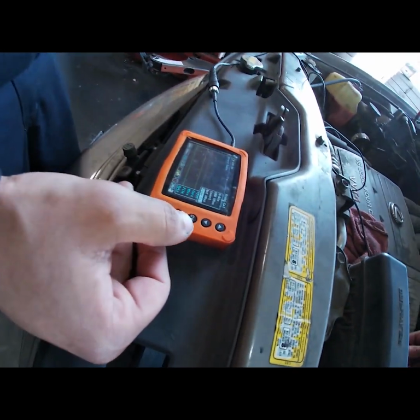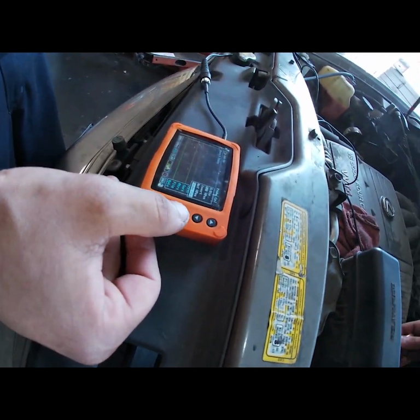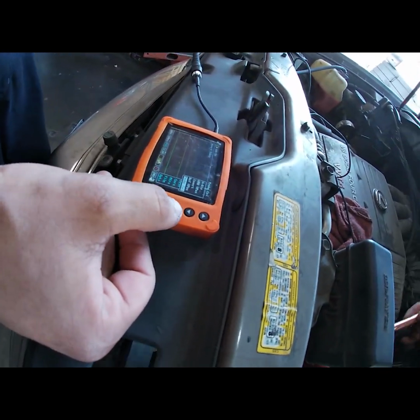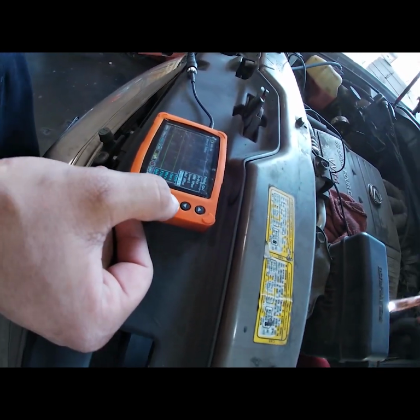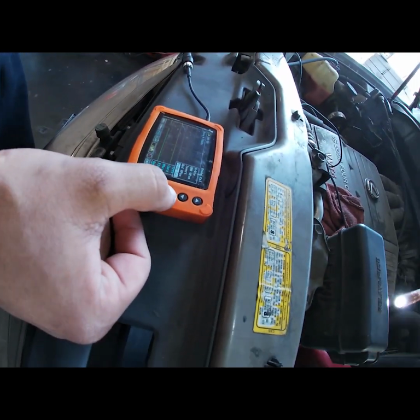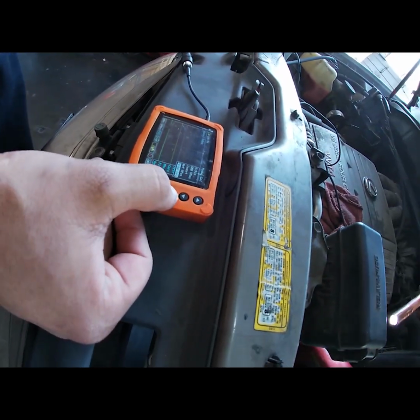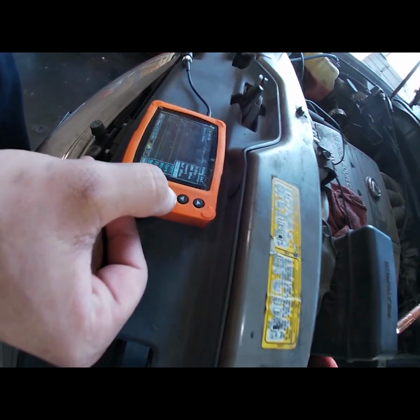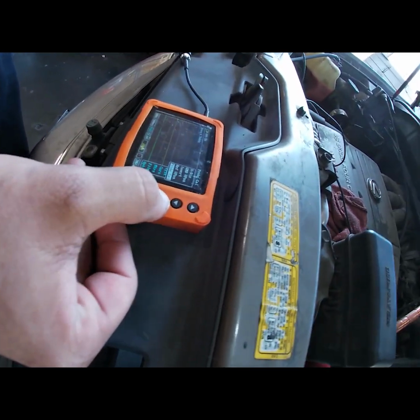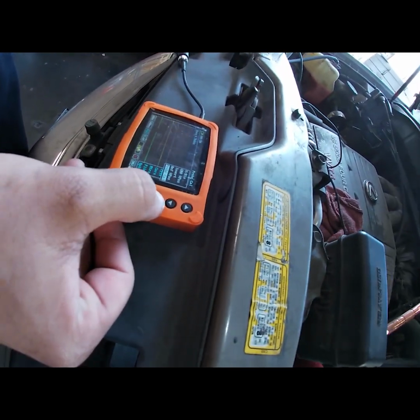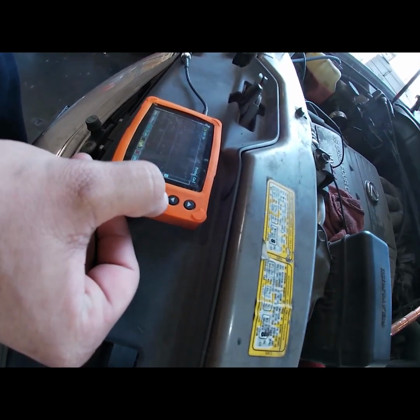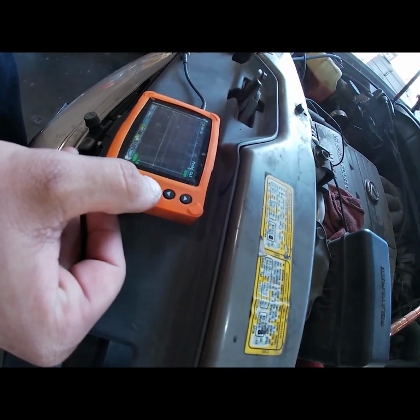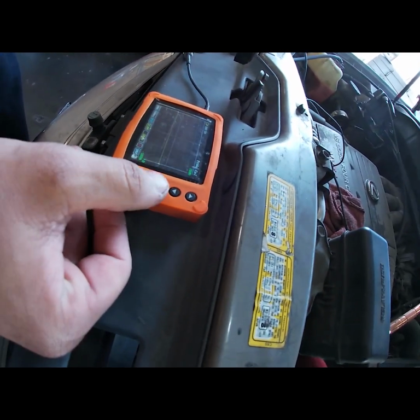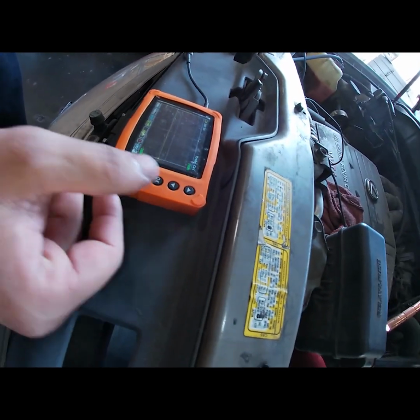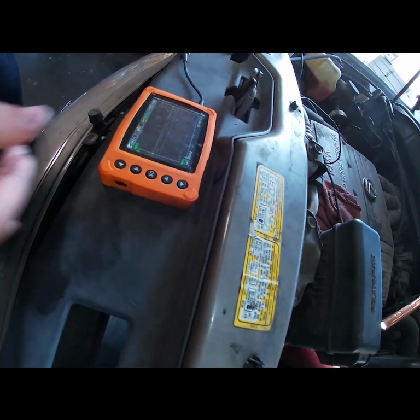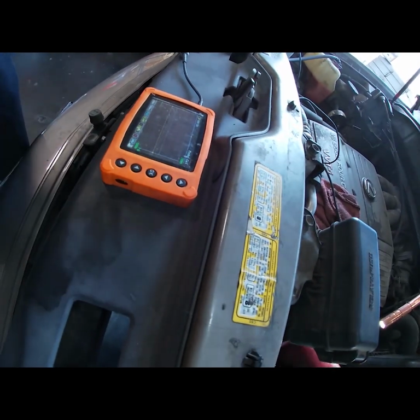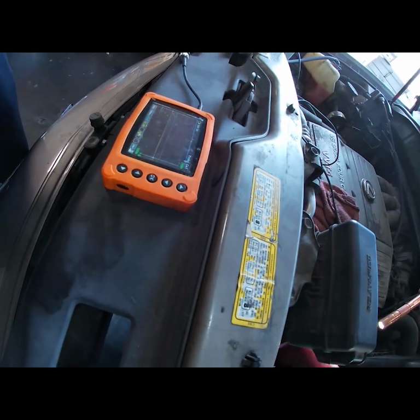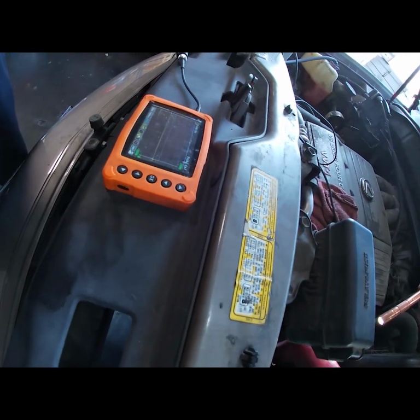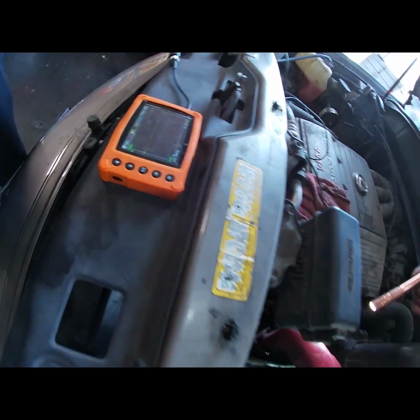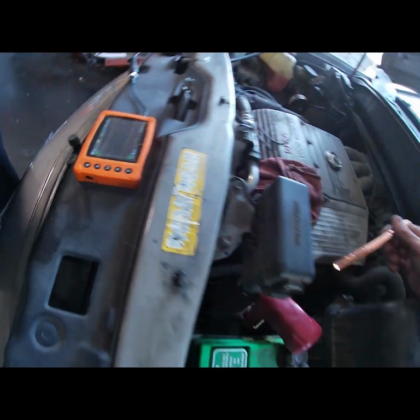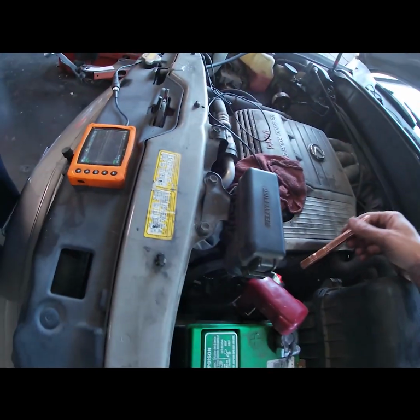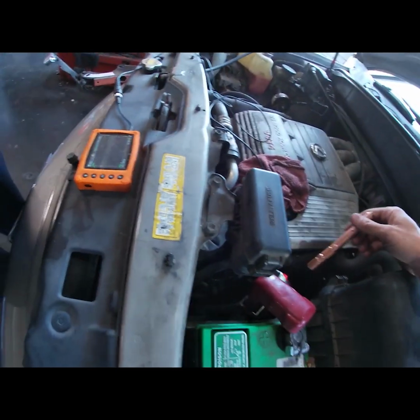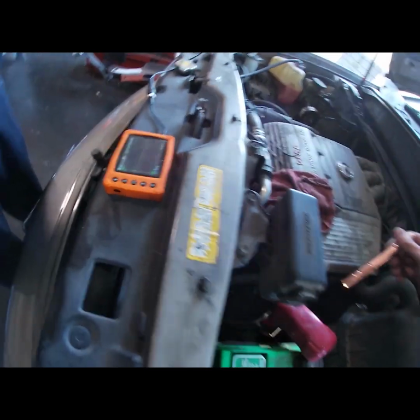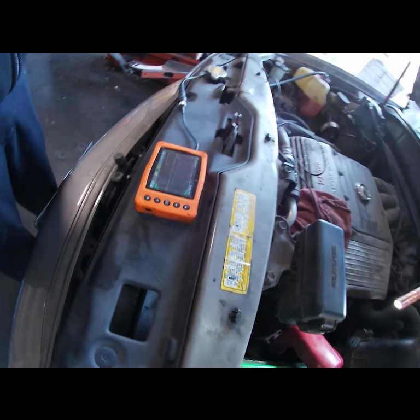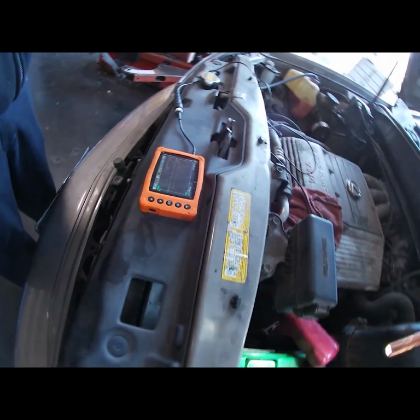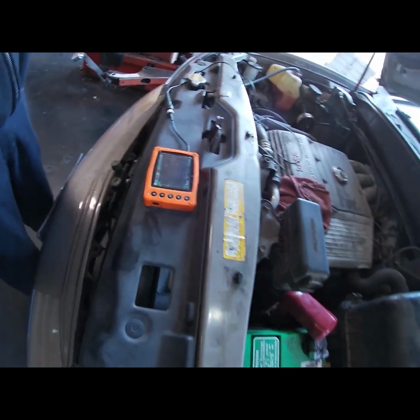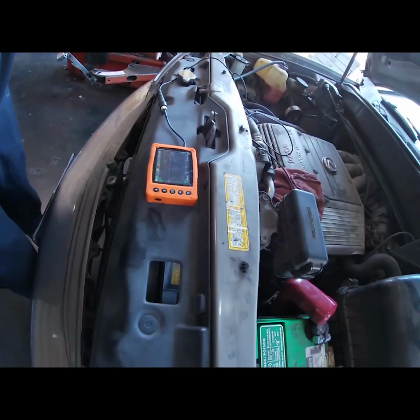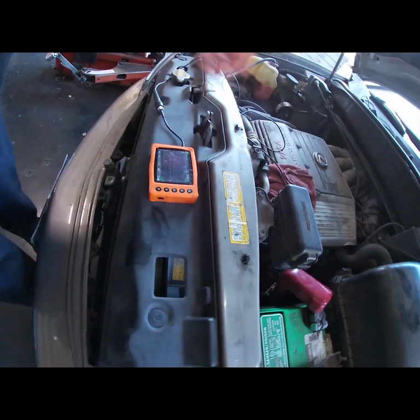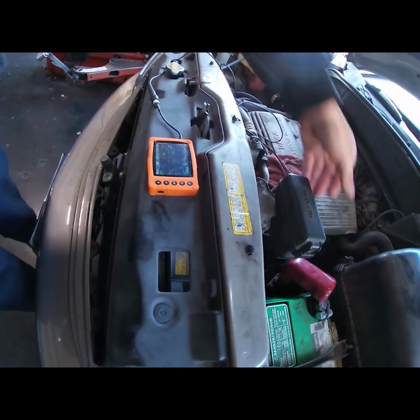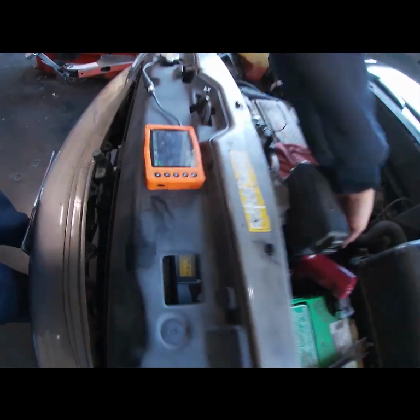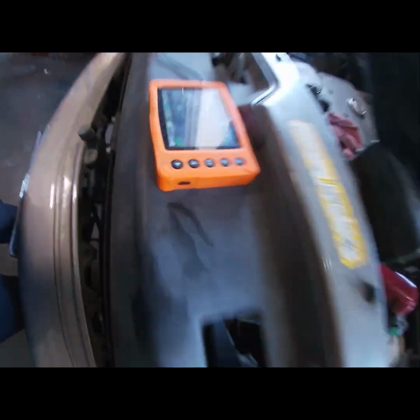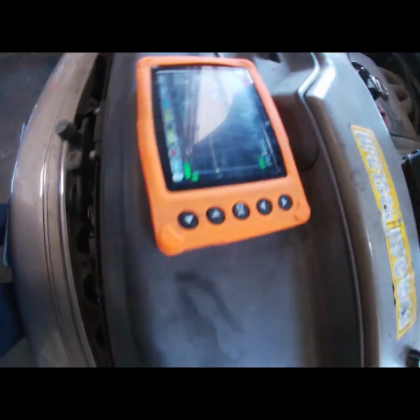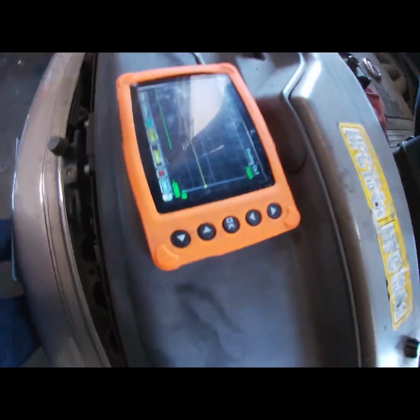I need to turn it on. I press OK. Now hit zero. OK, let's do it.